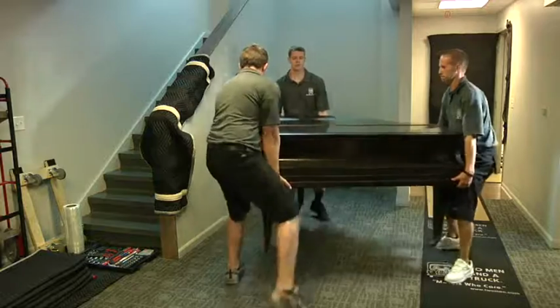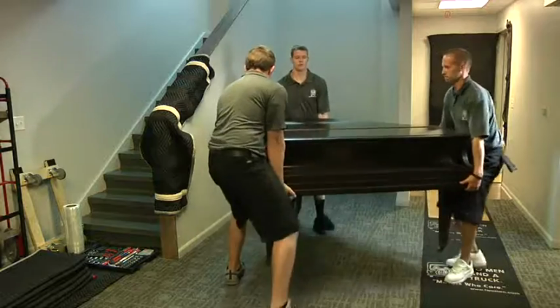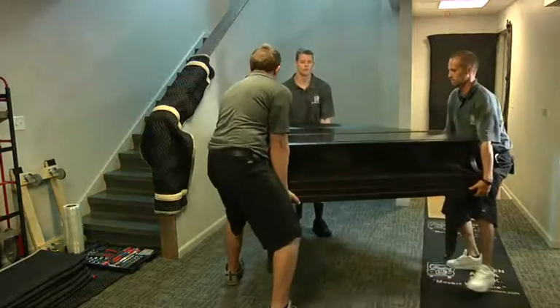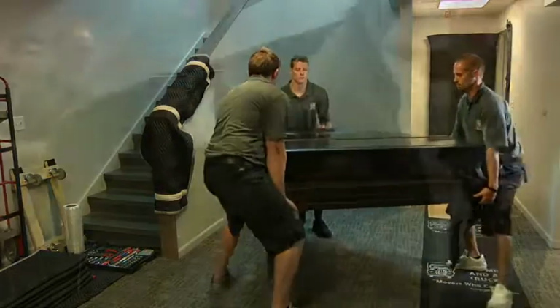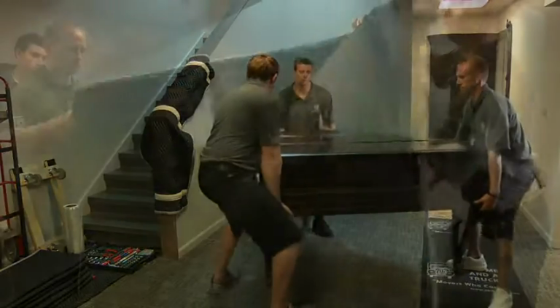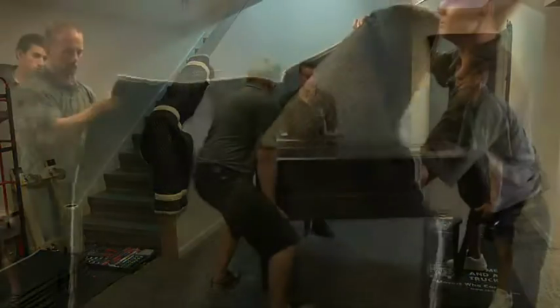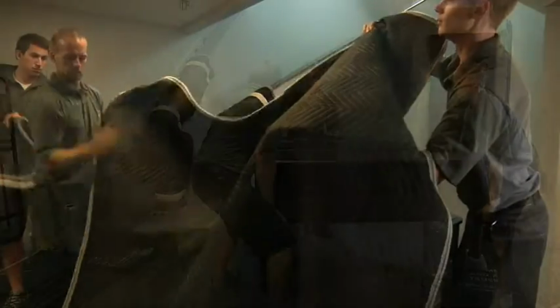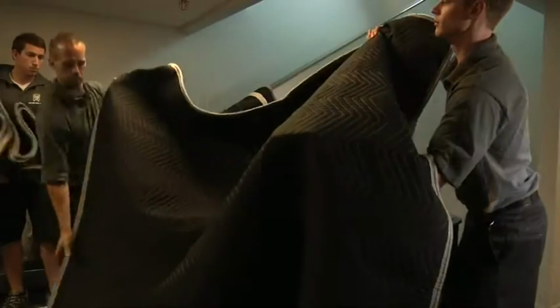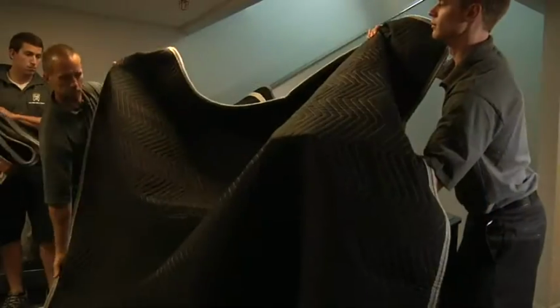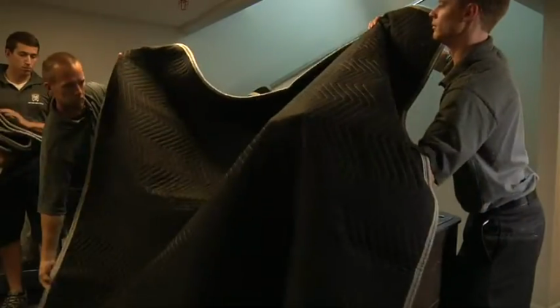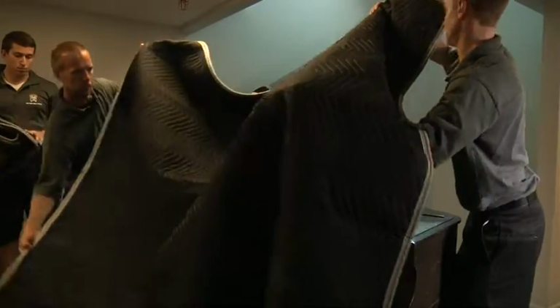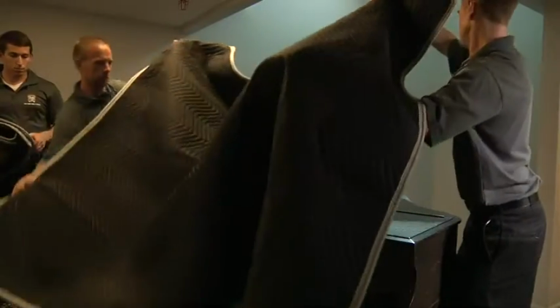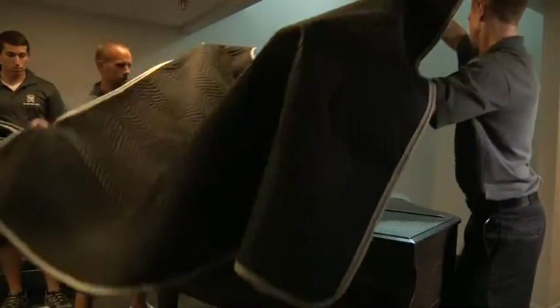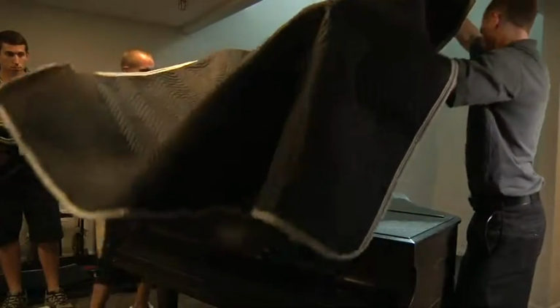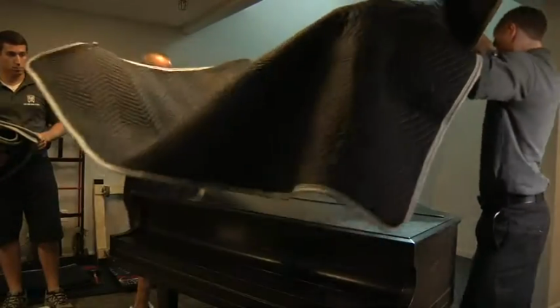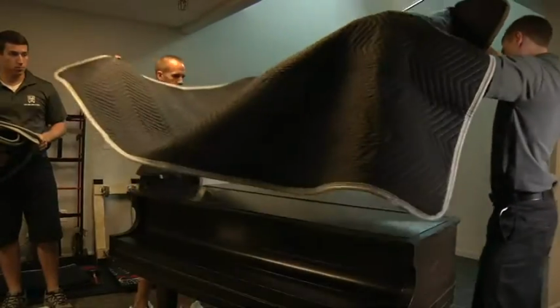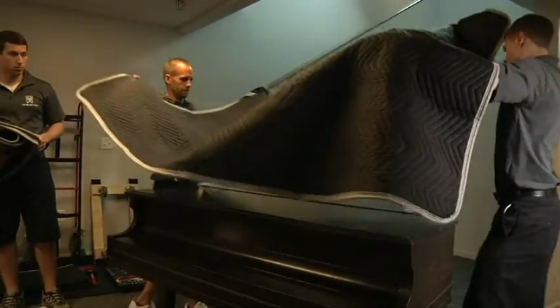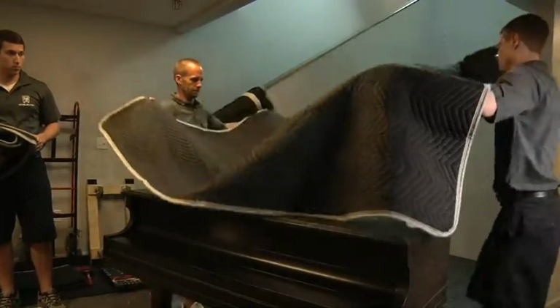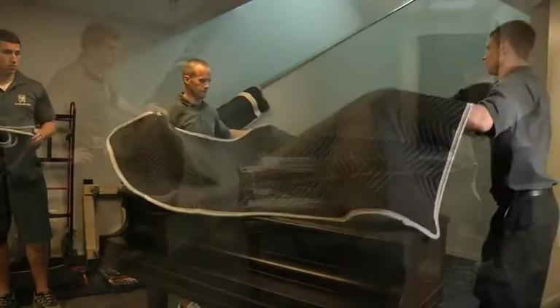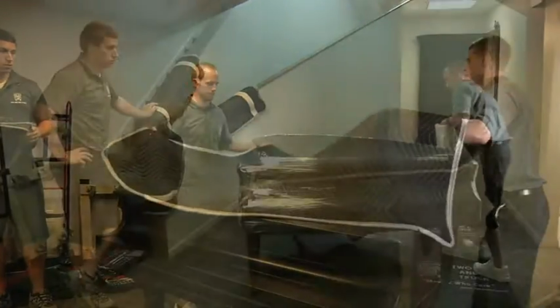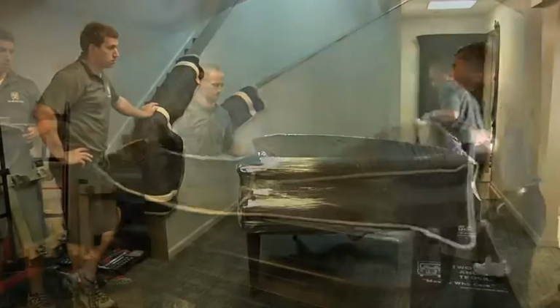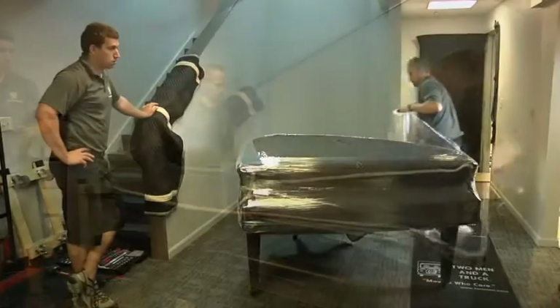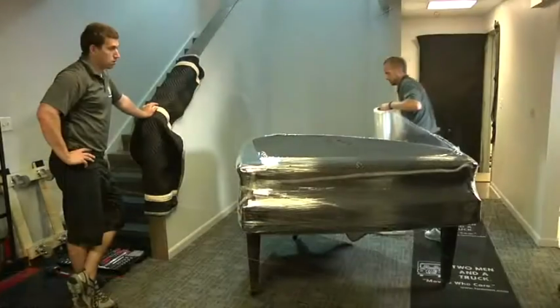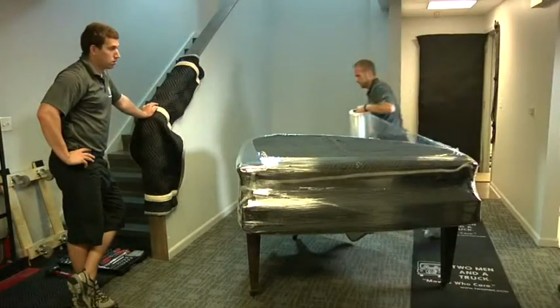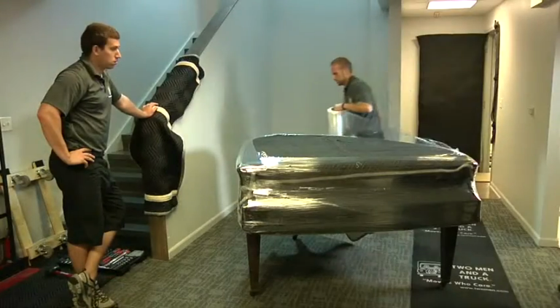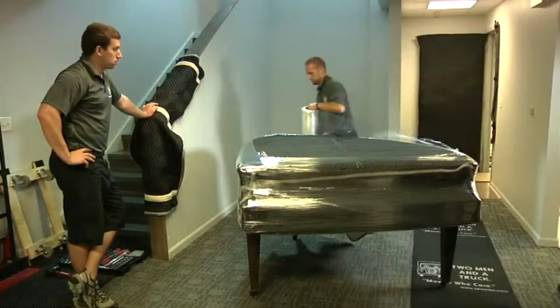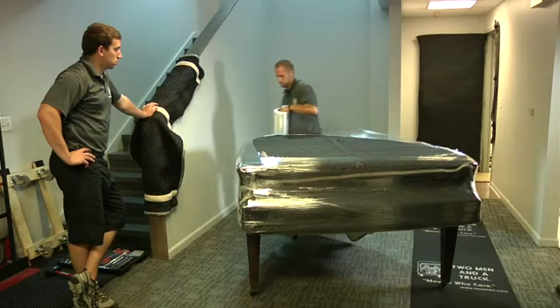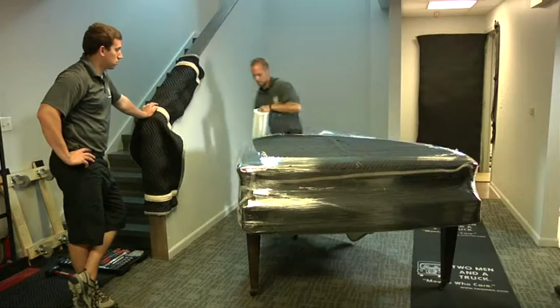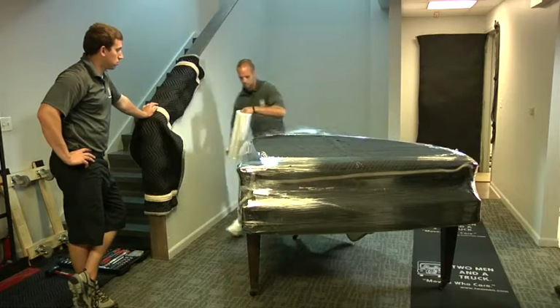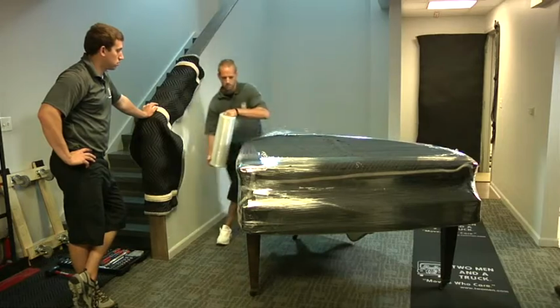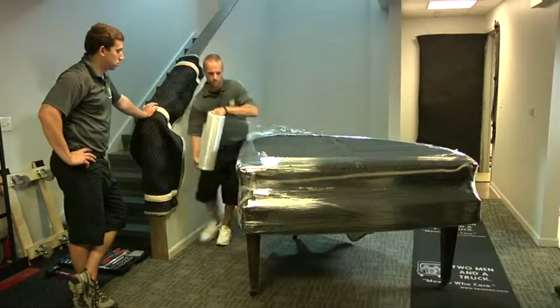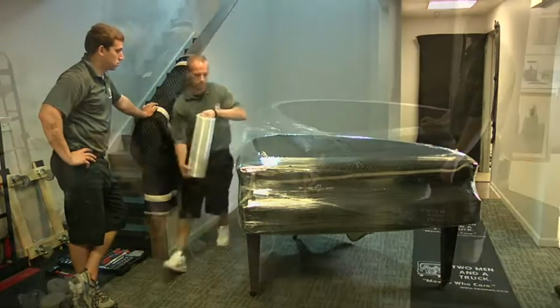Cover the top of the piano with at least three moving pads. Use stretch wrap to secure the pads to the piano.